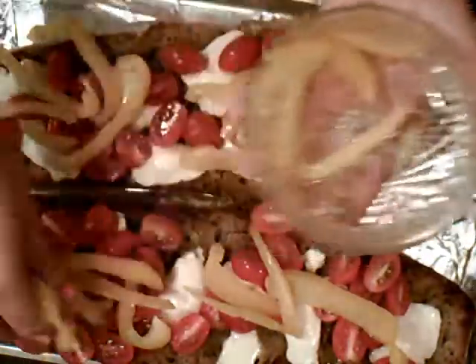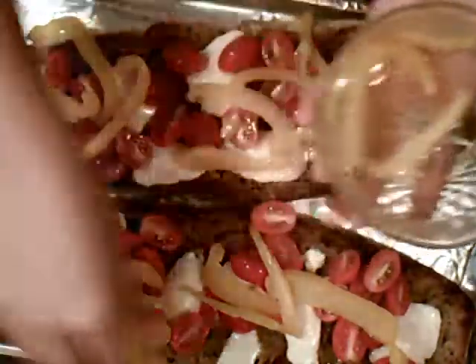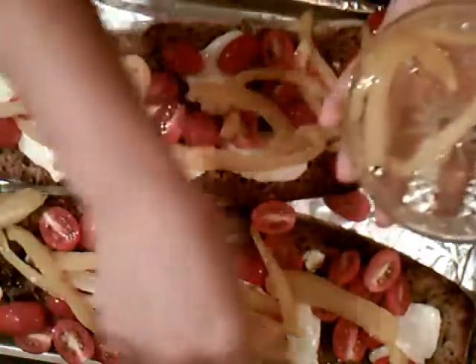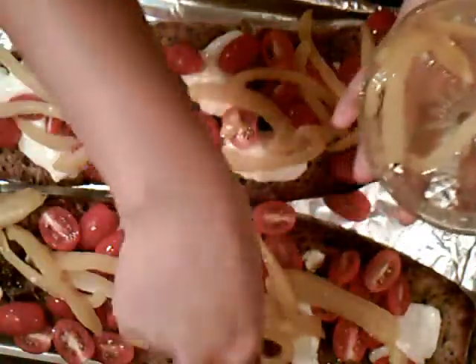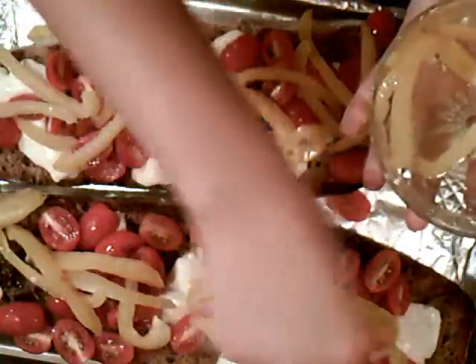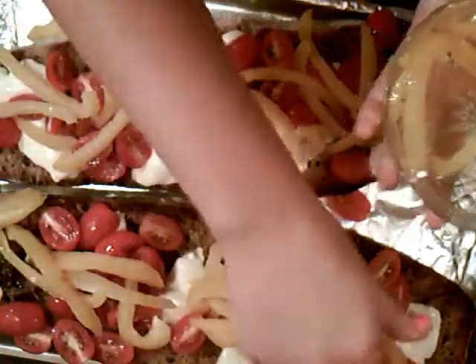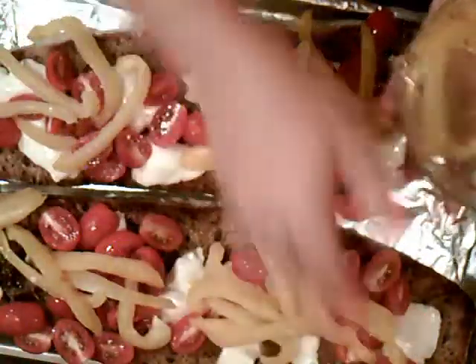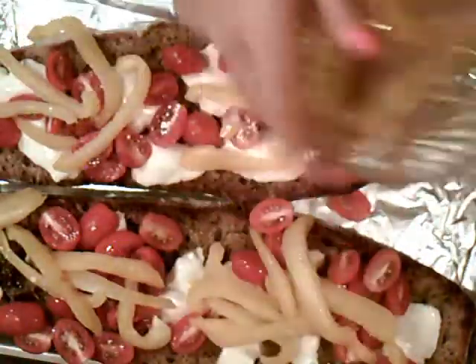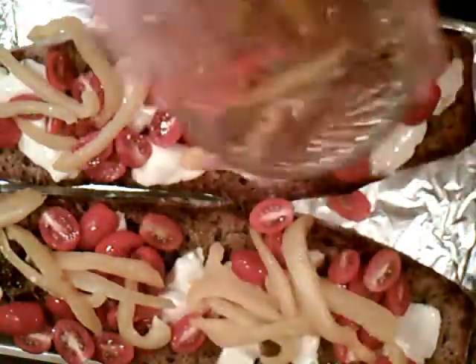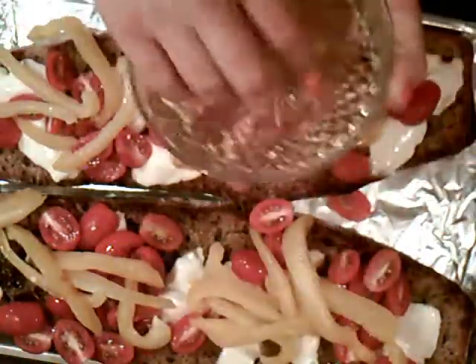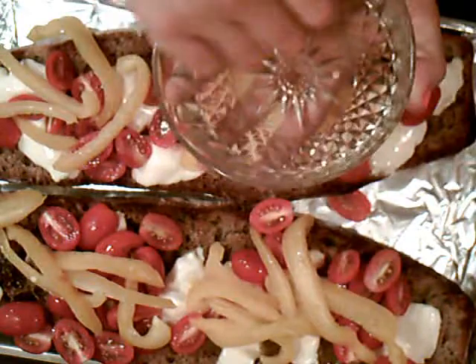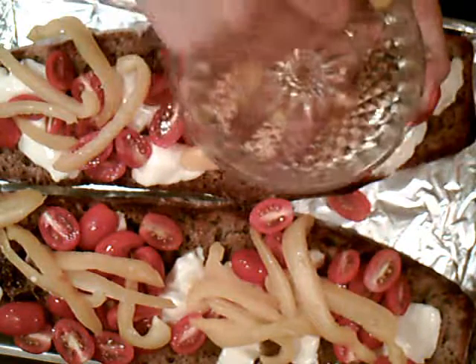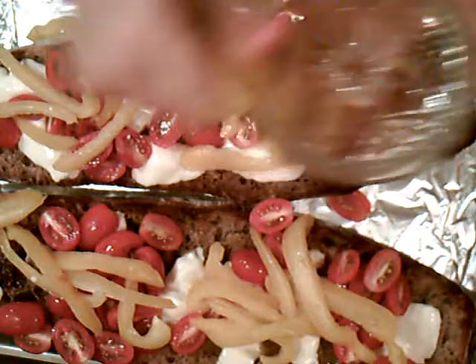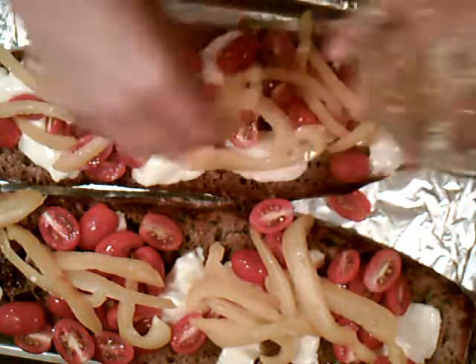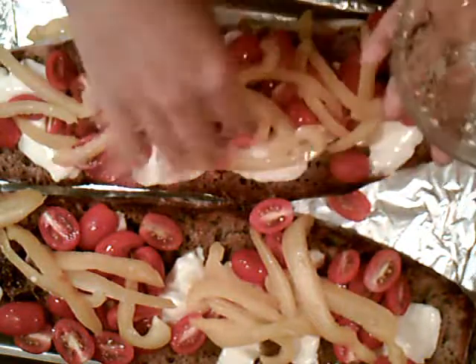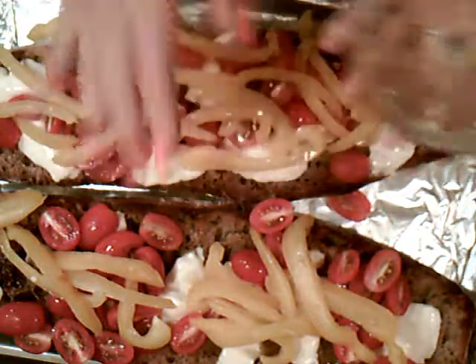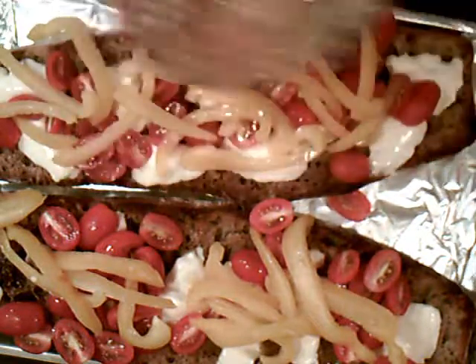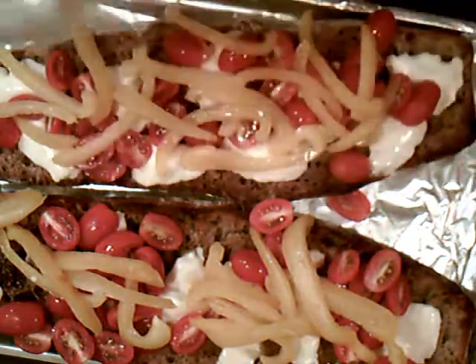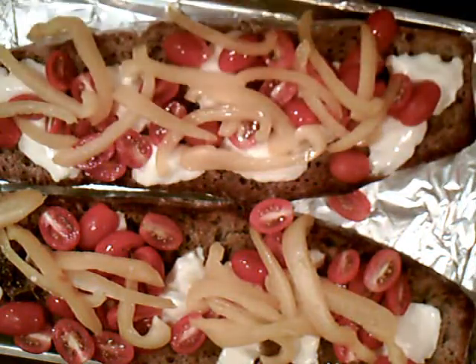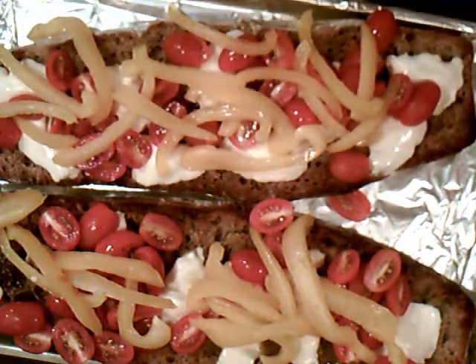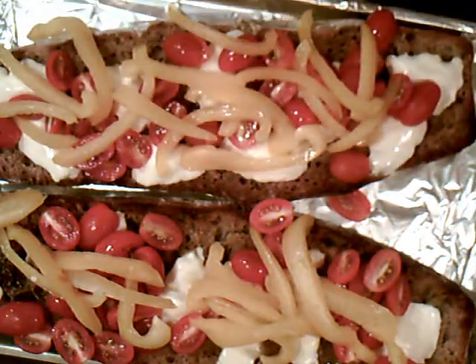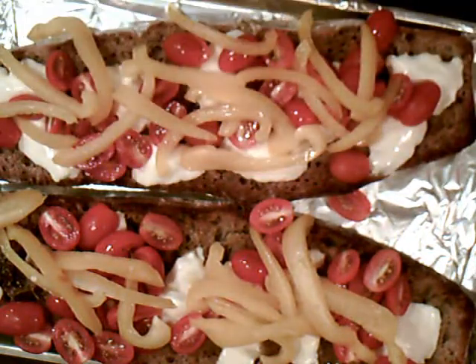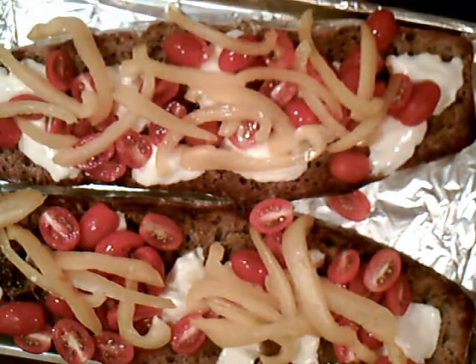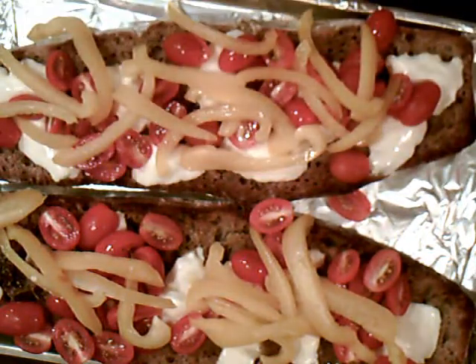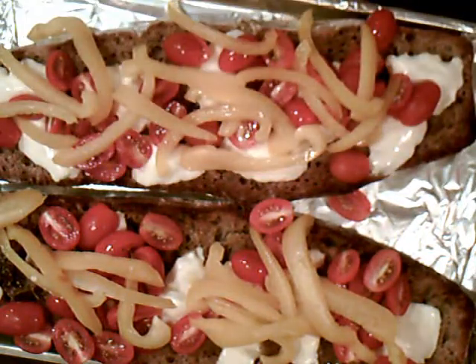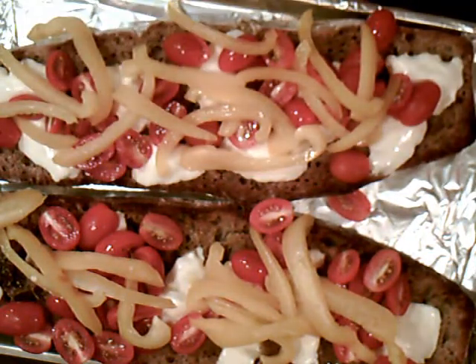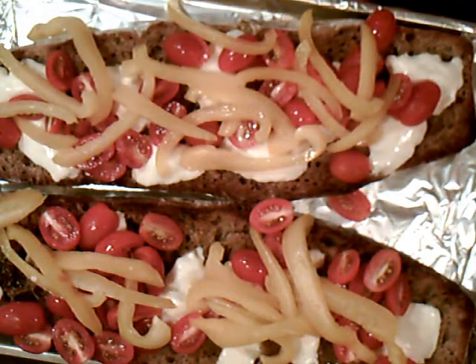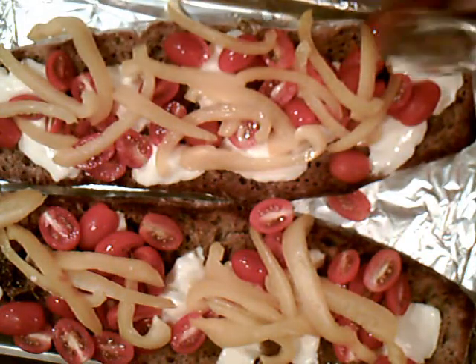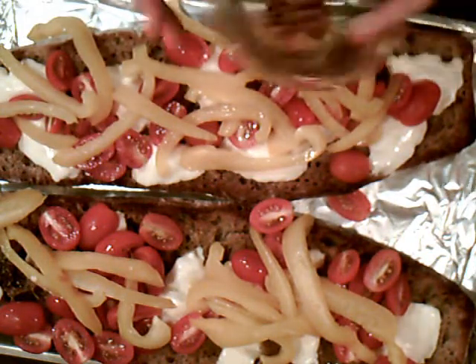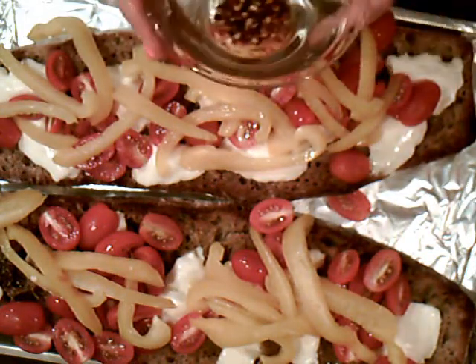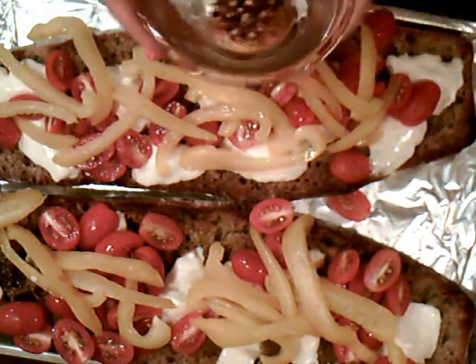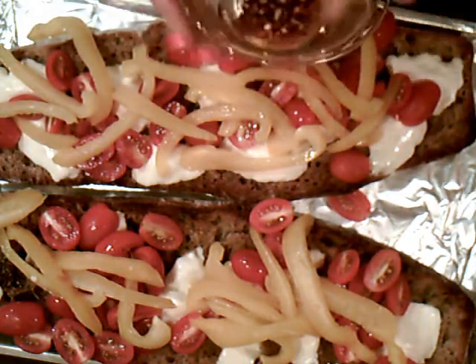I love colorful dishes and working with vegetables.